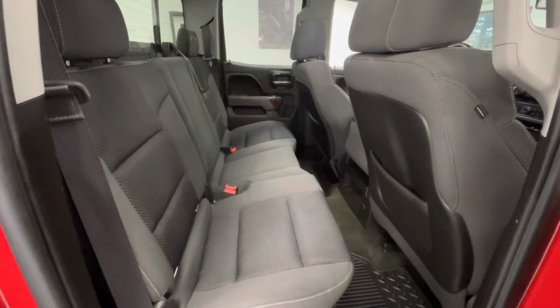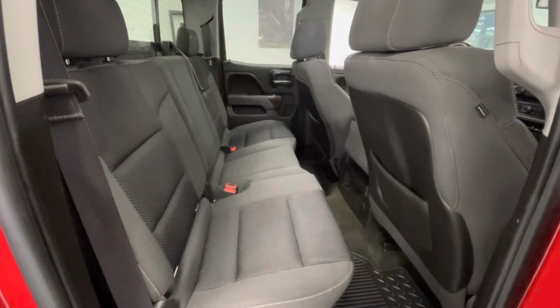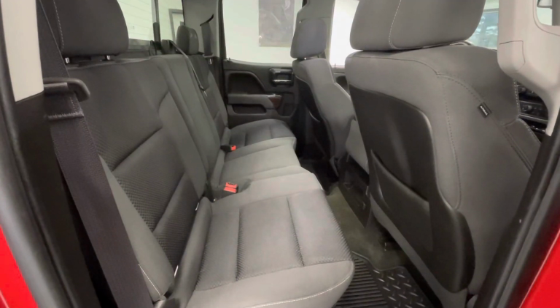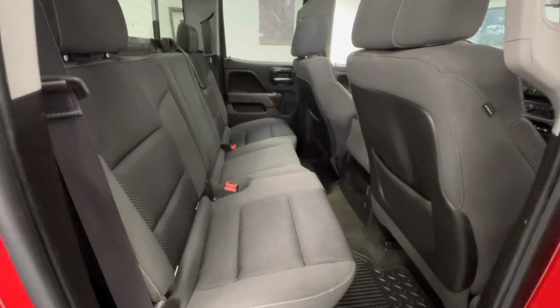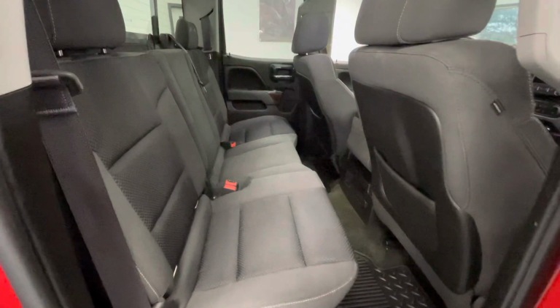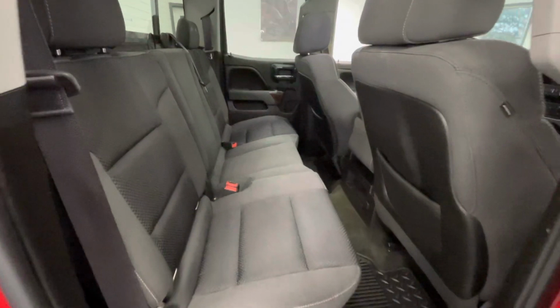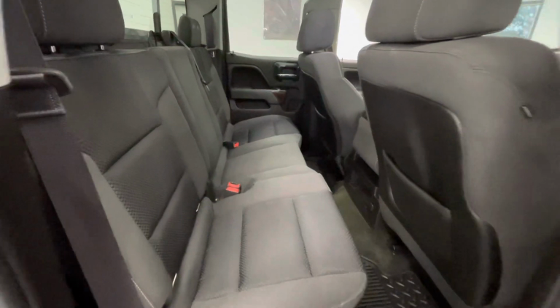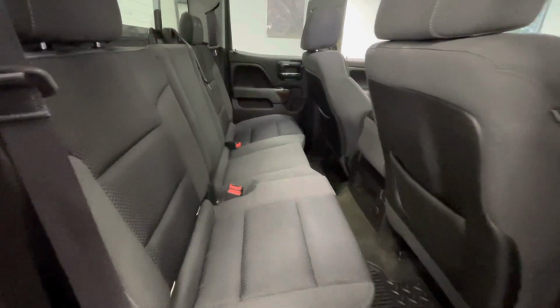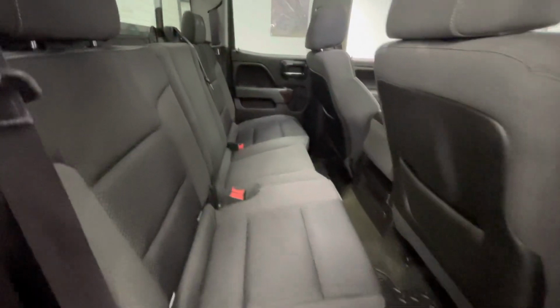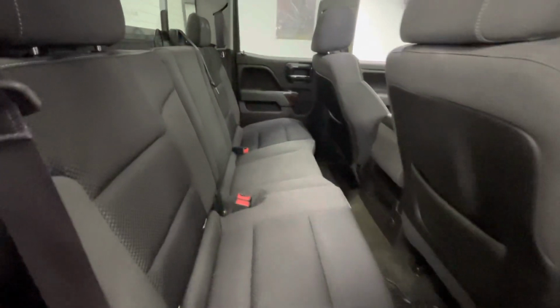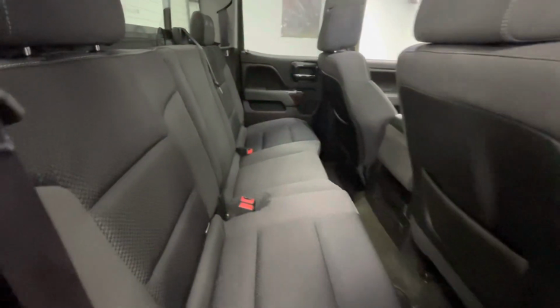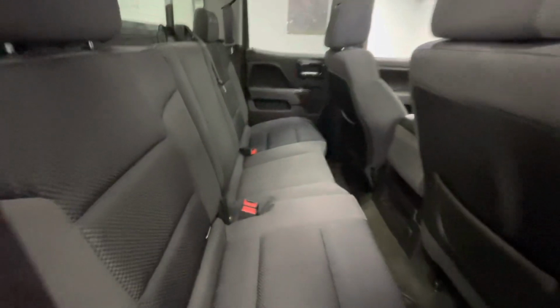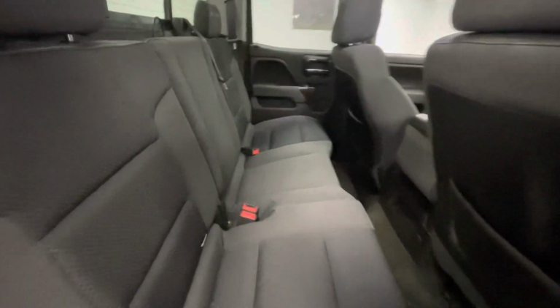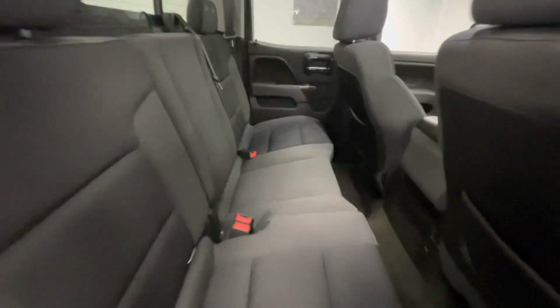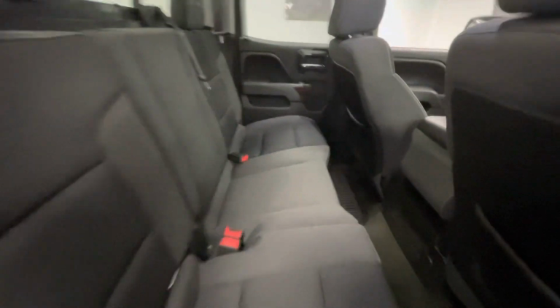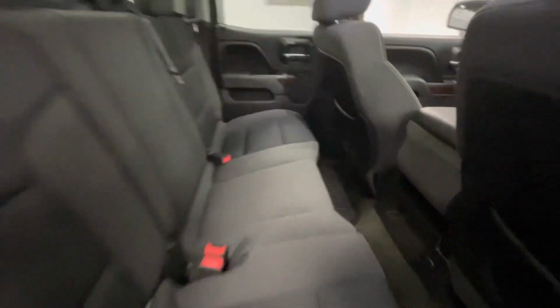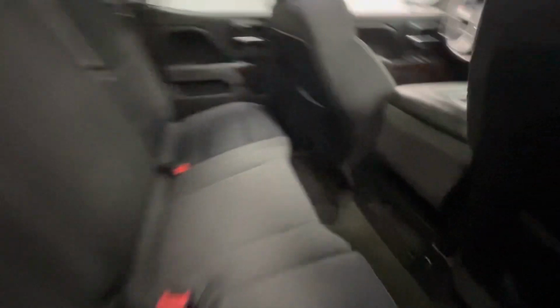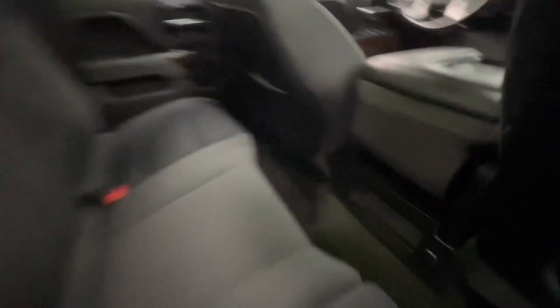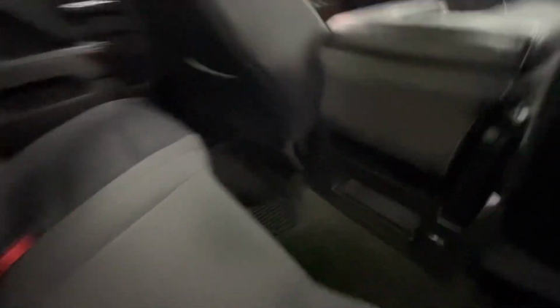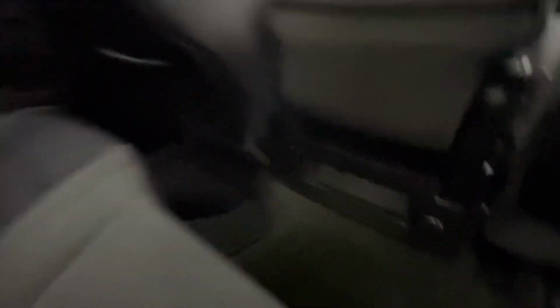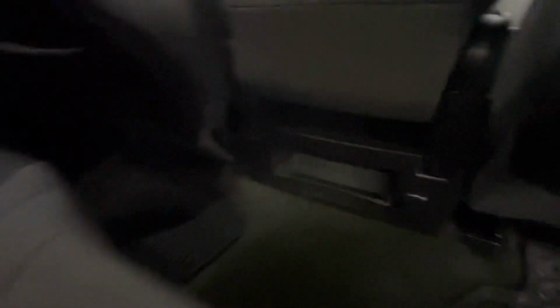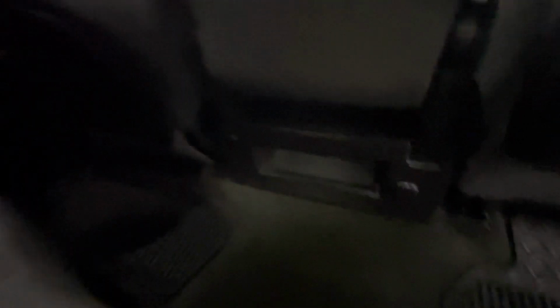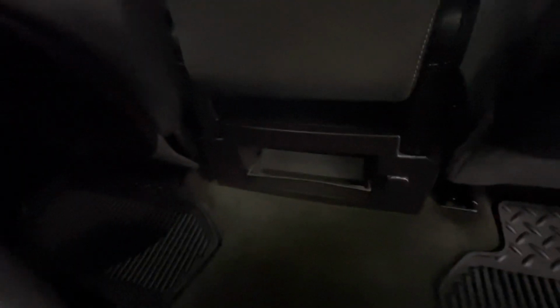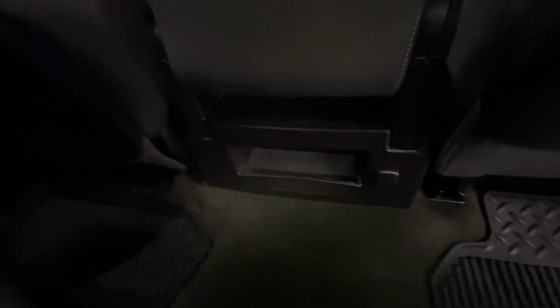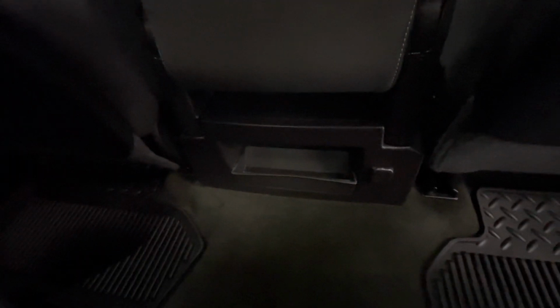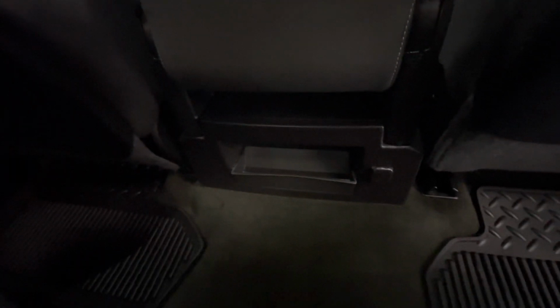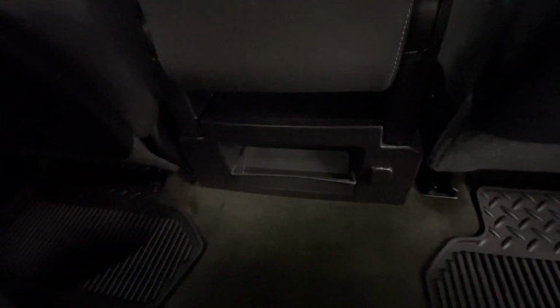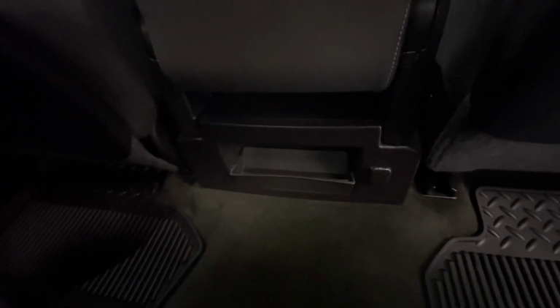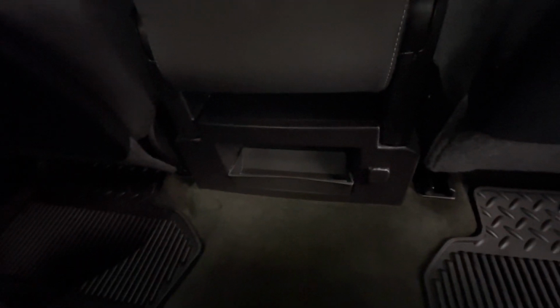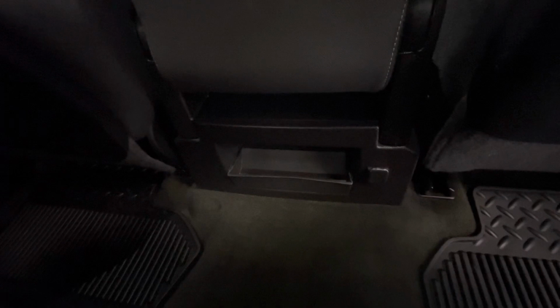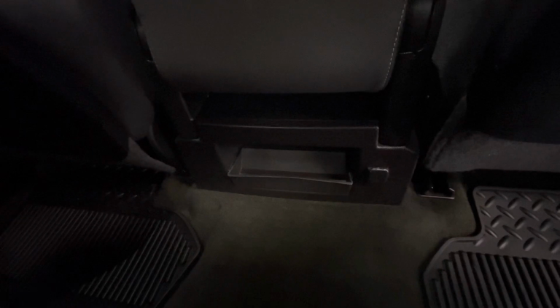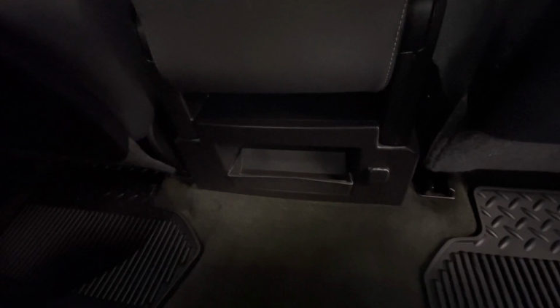In the back seat, that premium black cloth interior will stay the same. Not to mention you will have a storage area and a 12-volt plug-in.